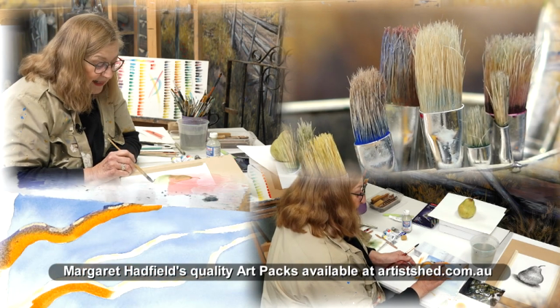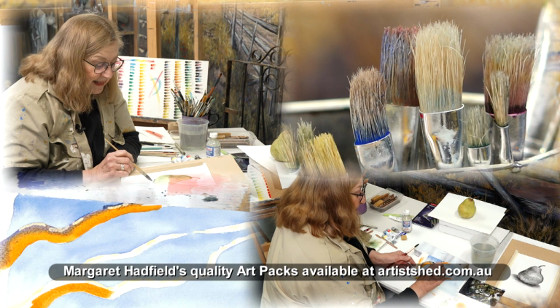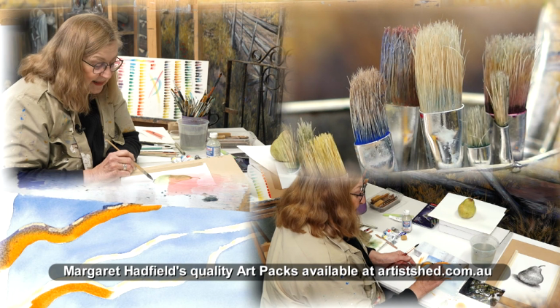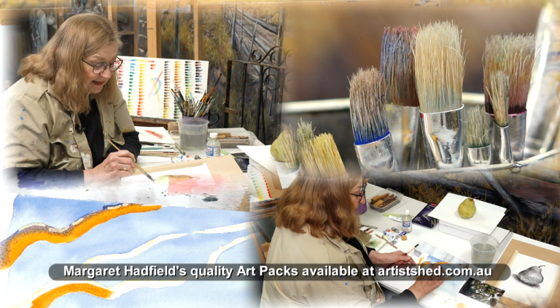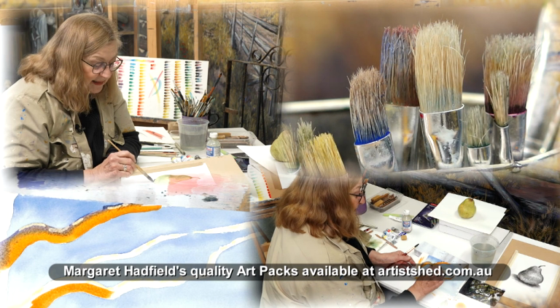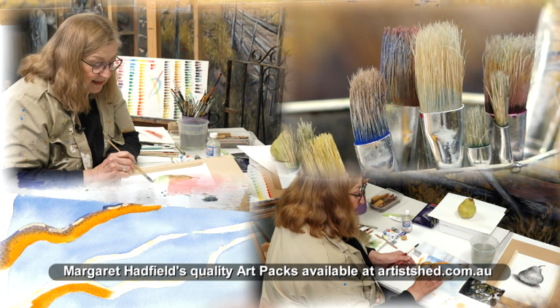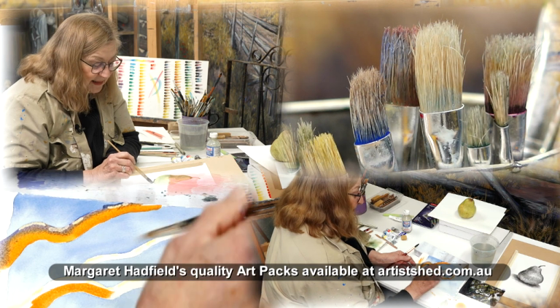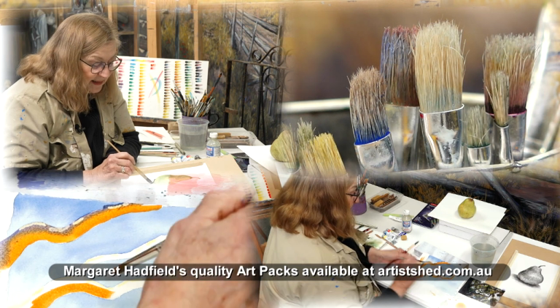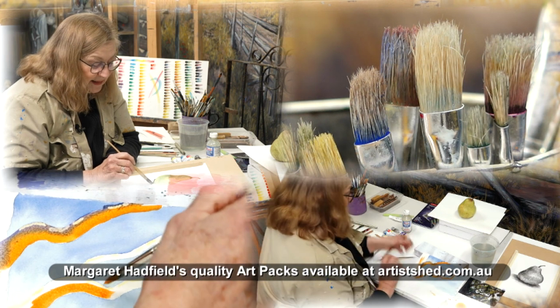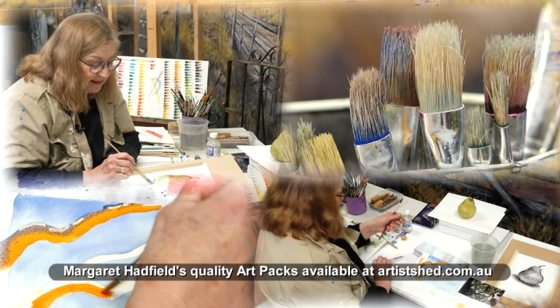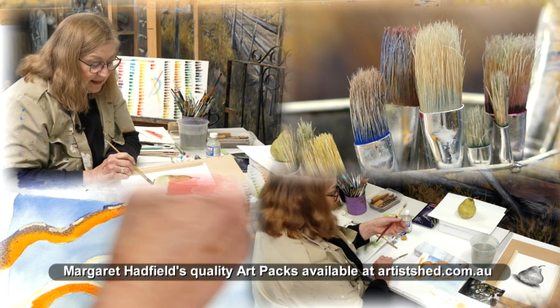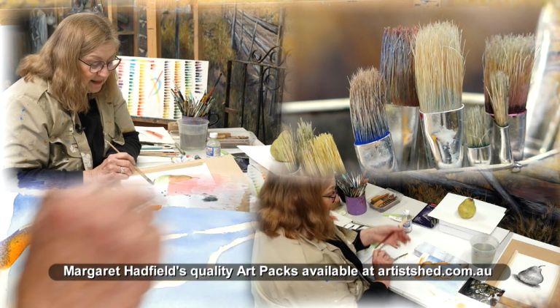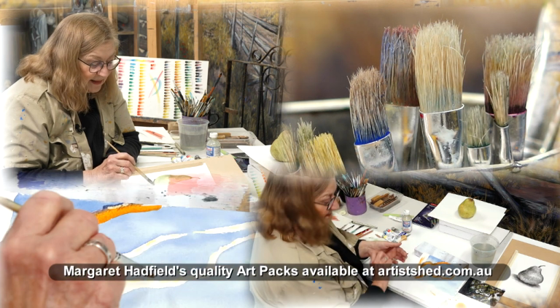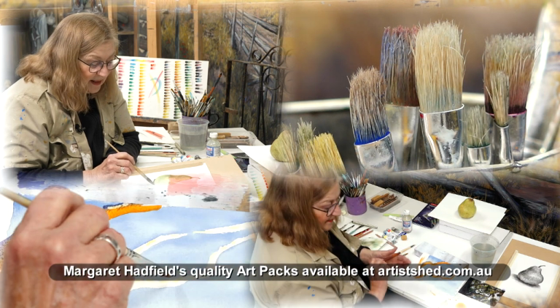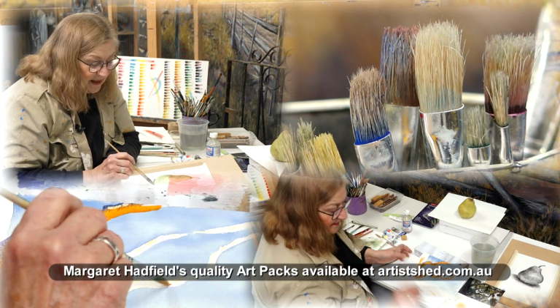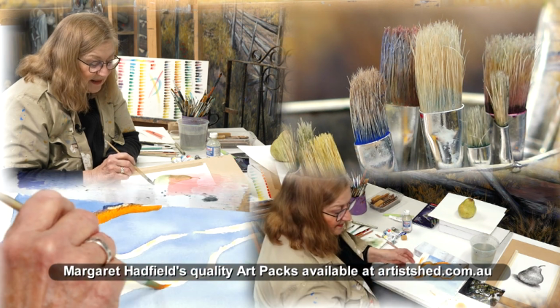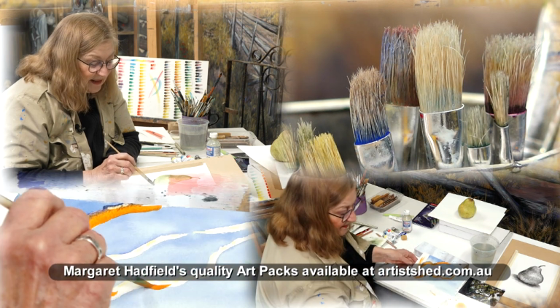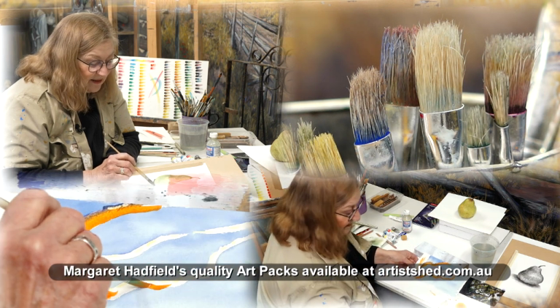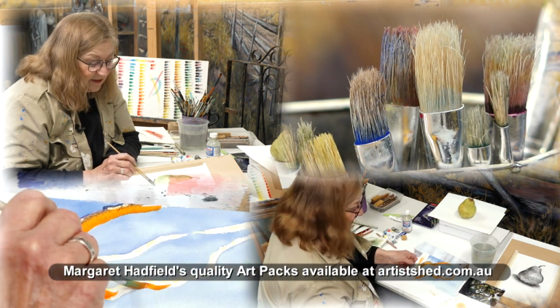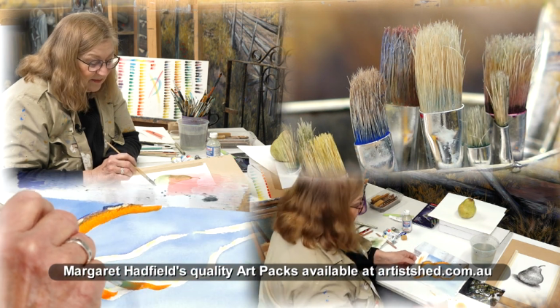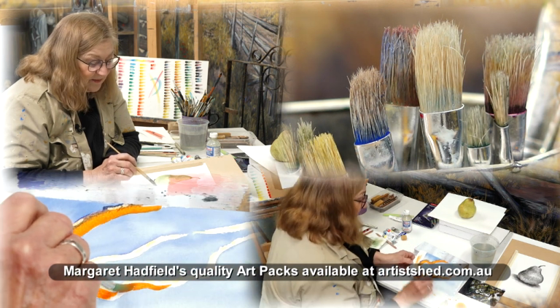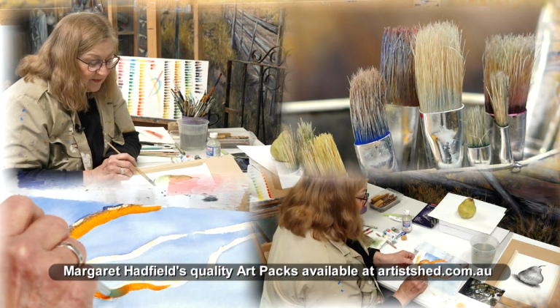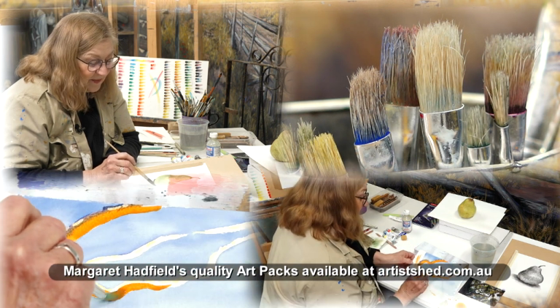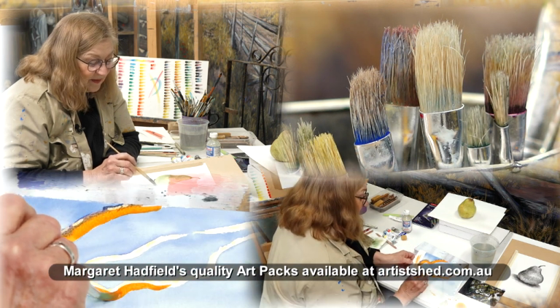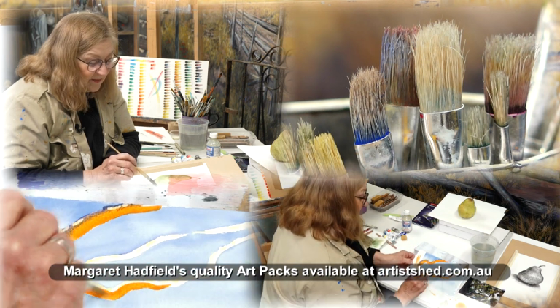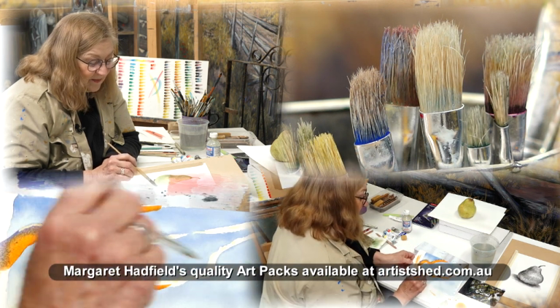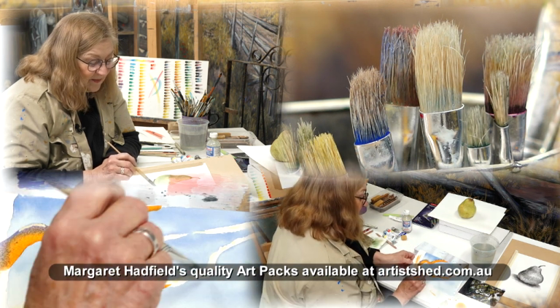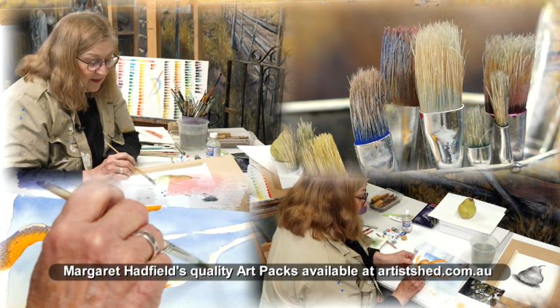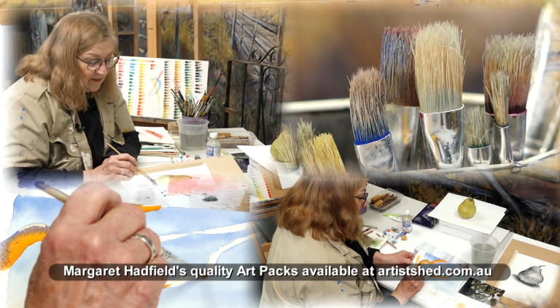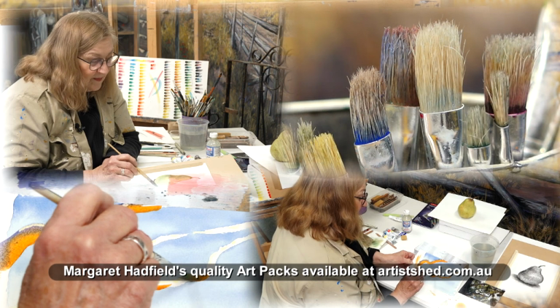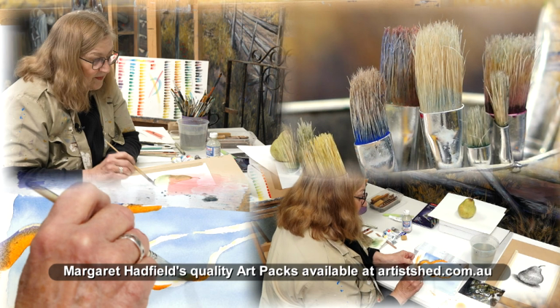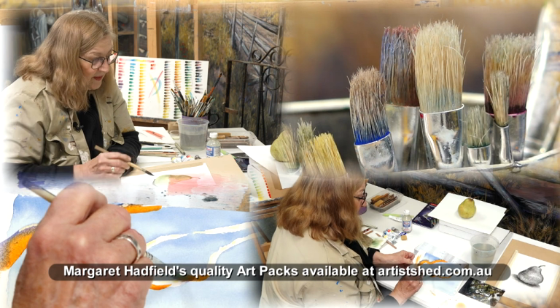A money tree for luck and forget-me-nots.